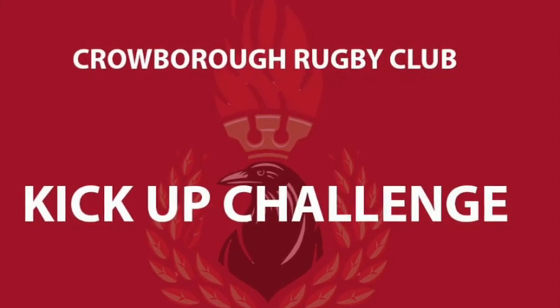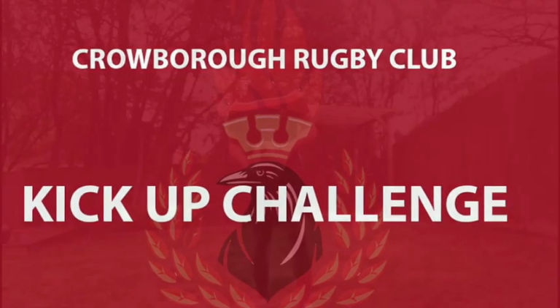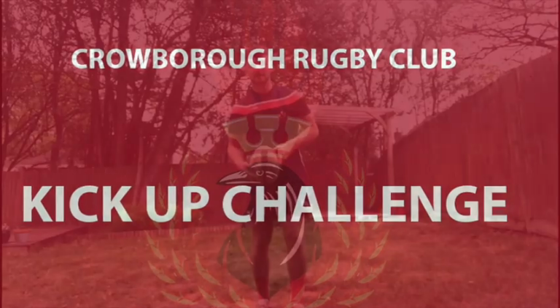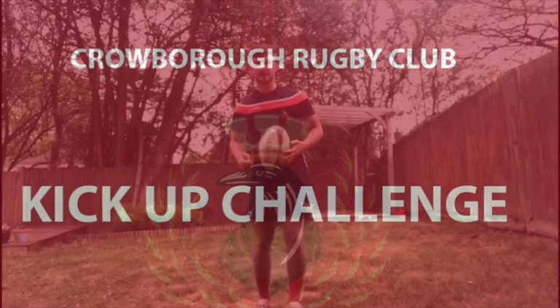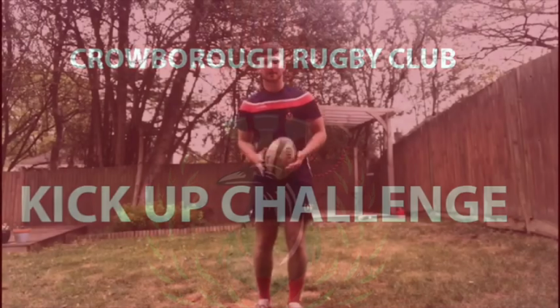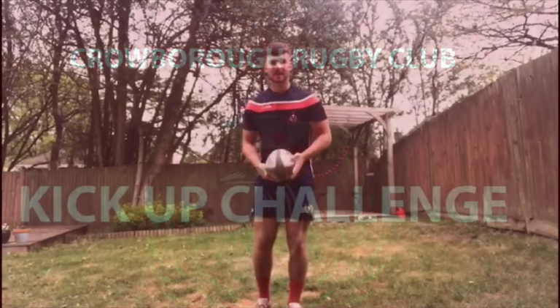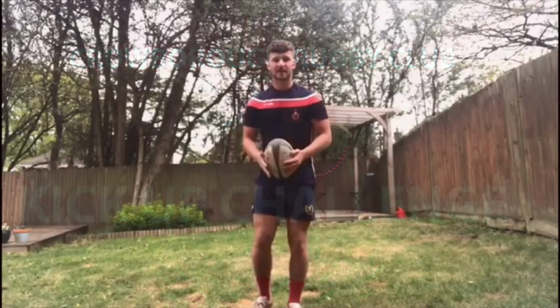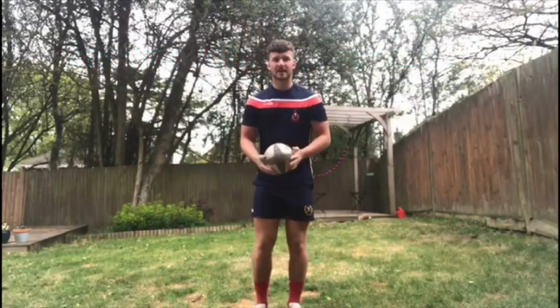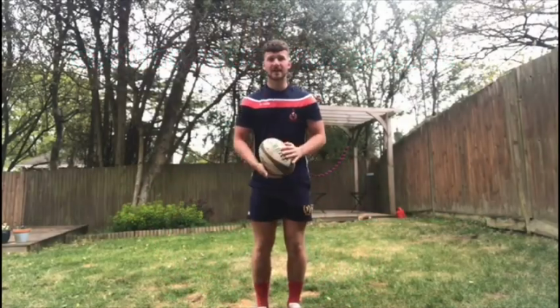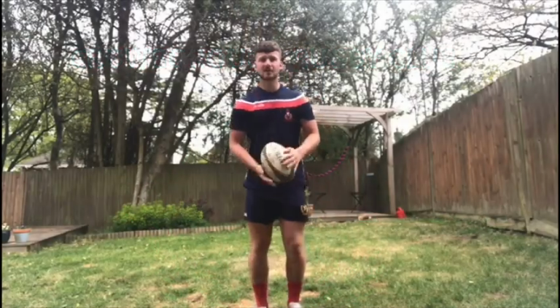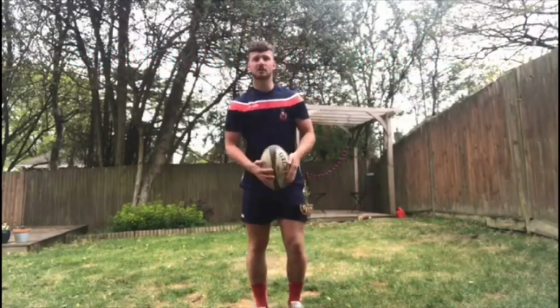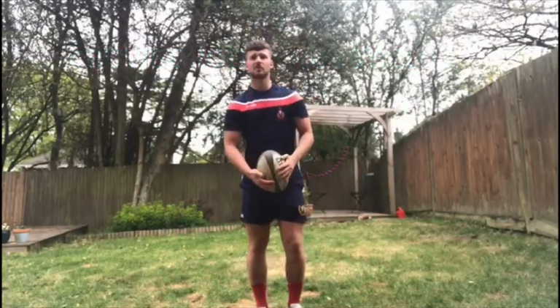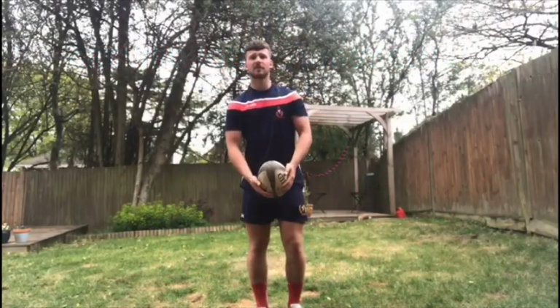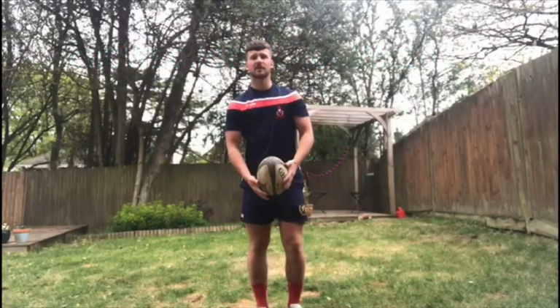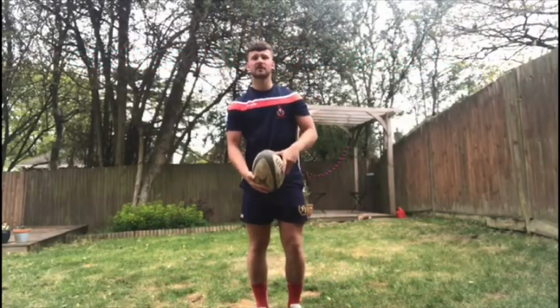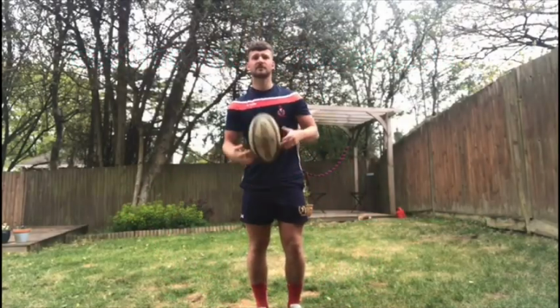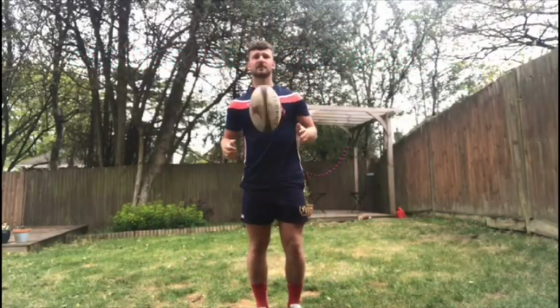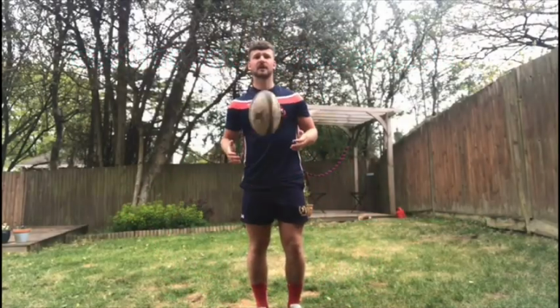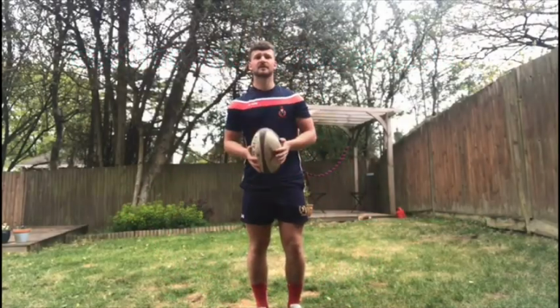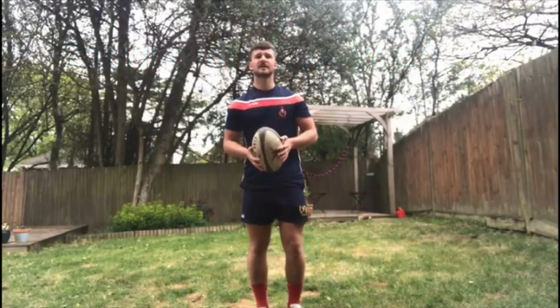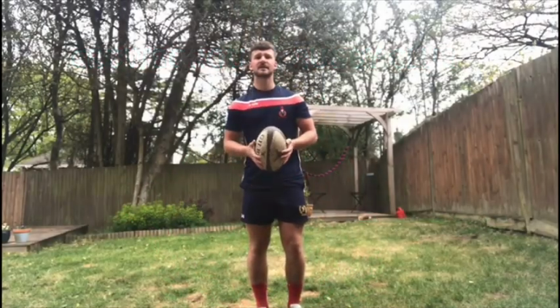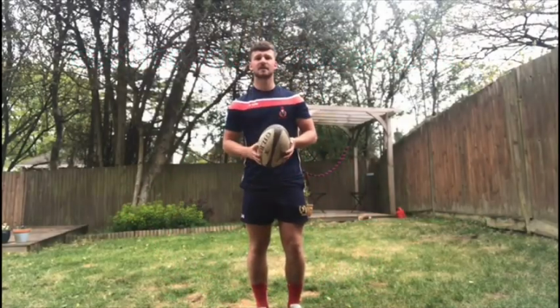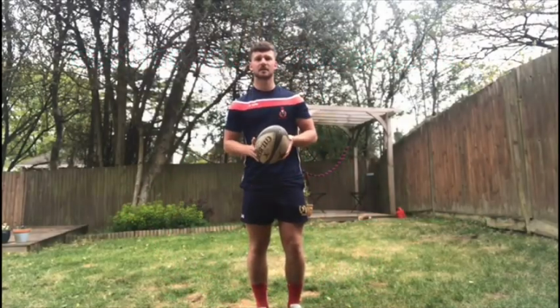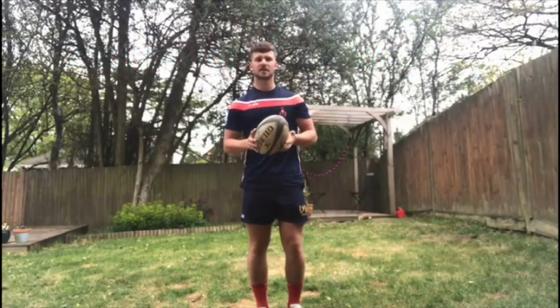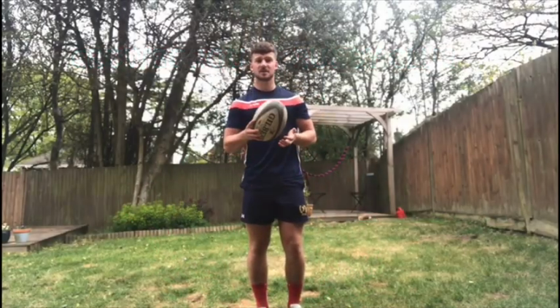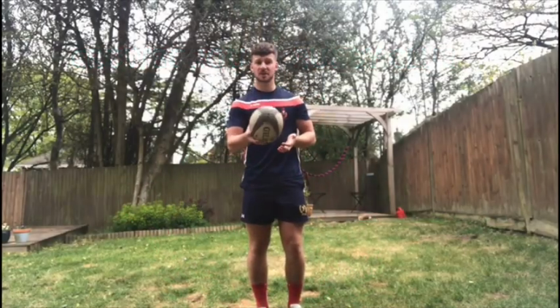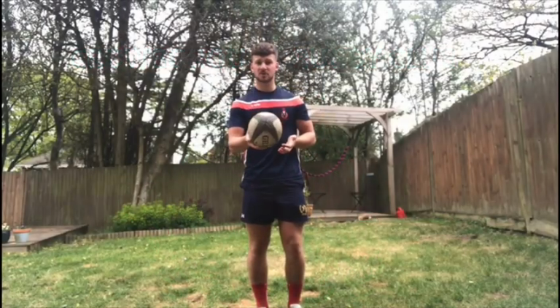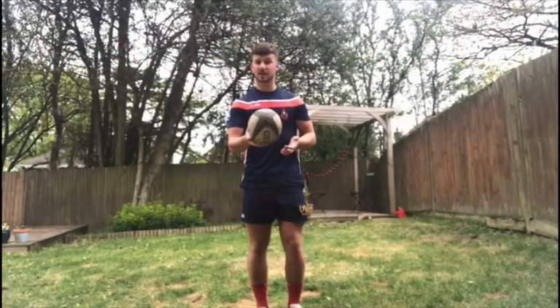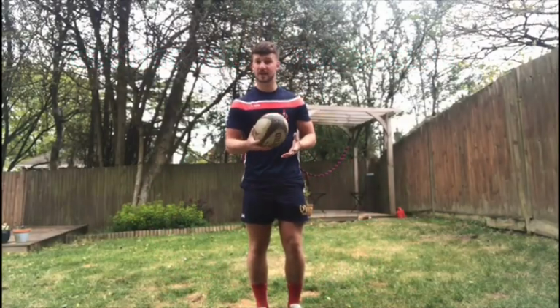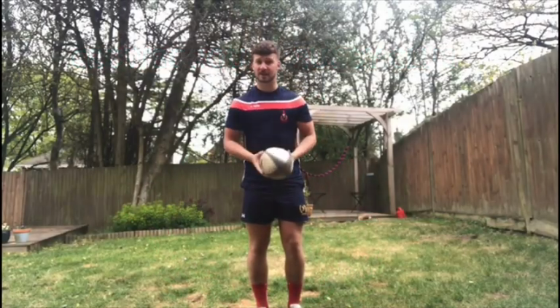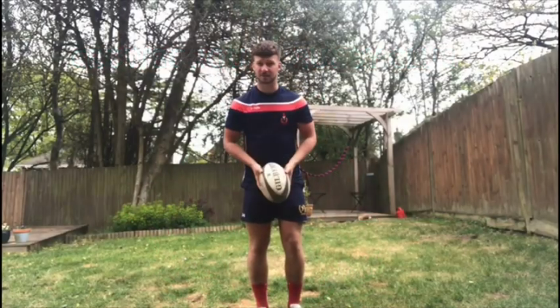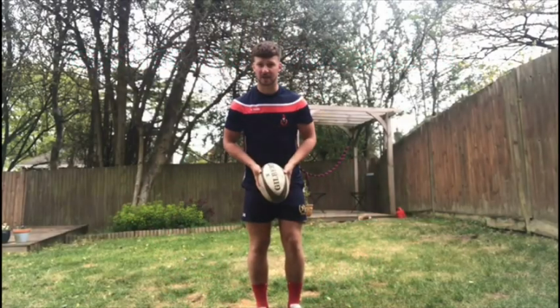Hi guys, it's Ali Mayne here, your Cobra fly-half, and today I'm going to be presenting to you the kick-up challenge.